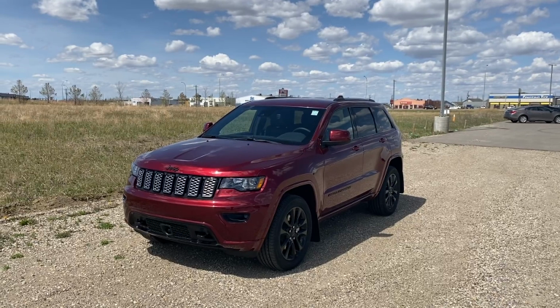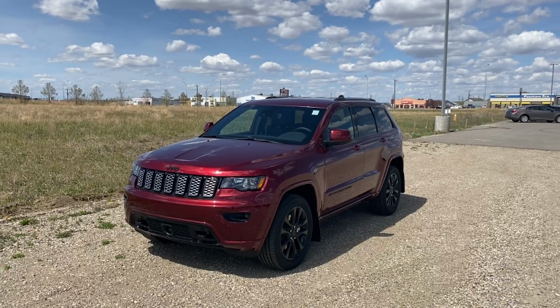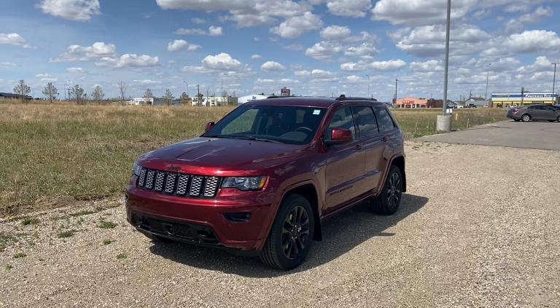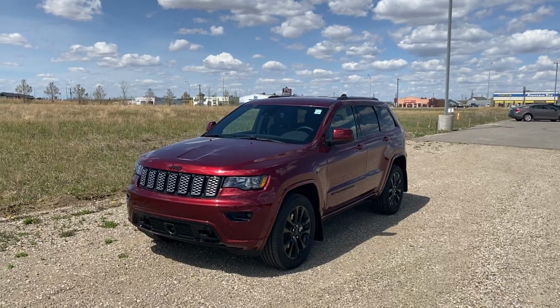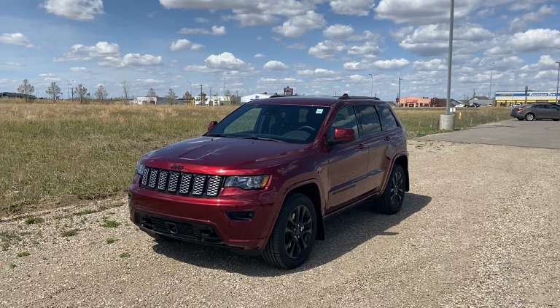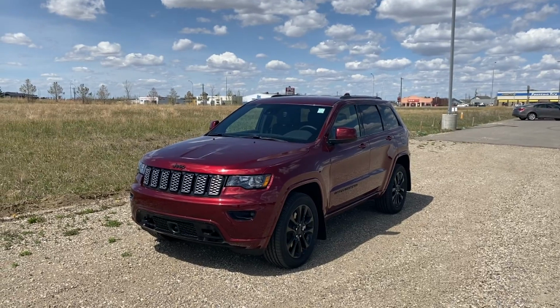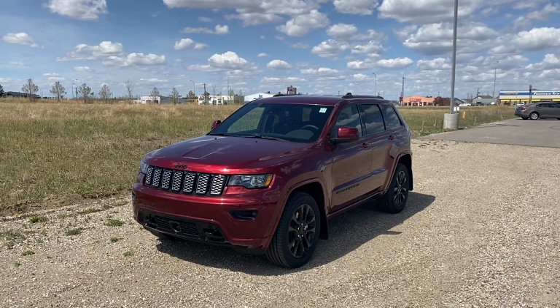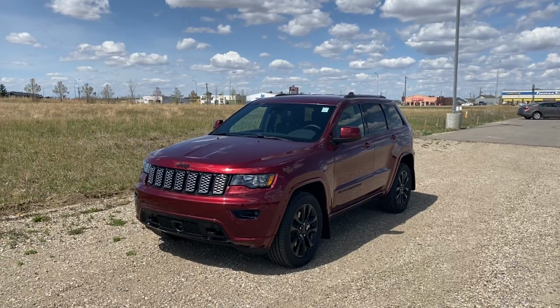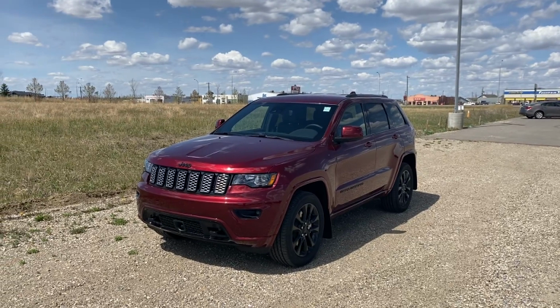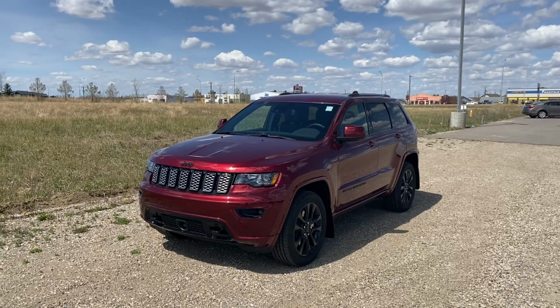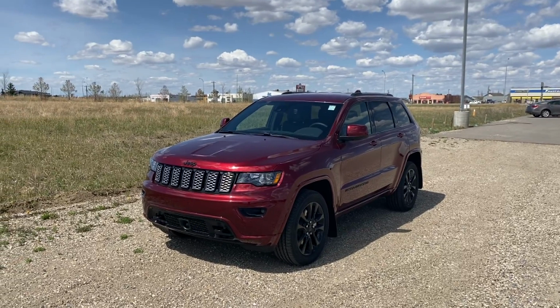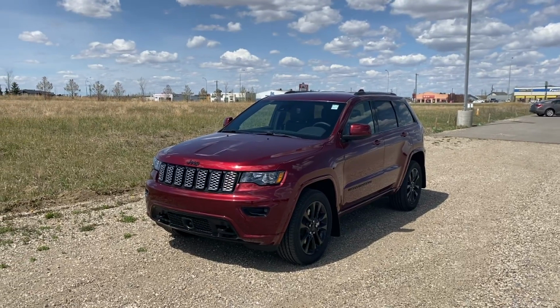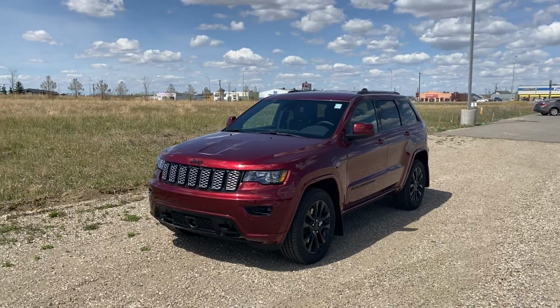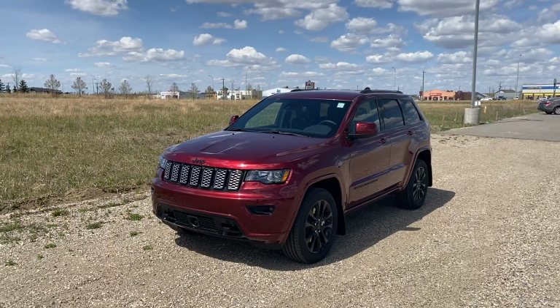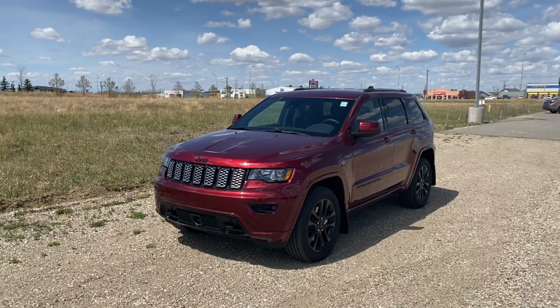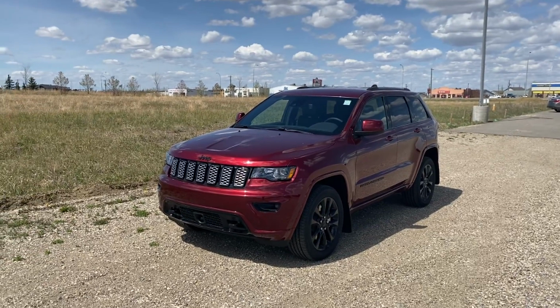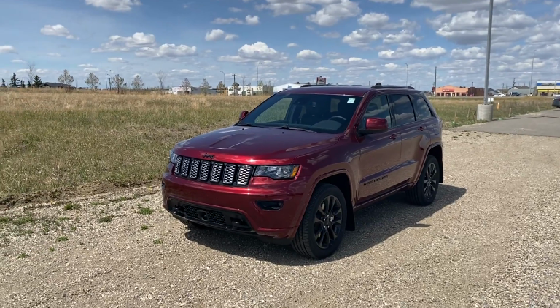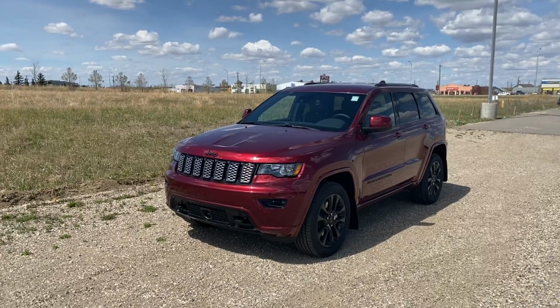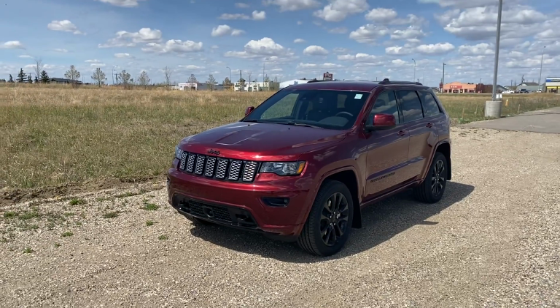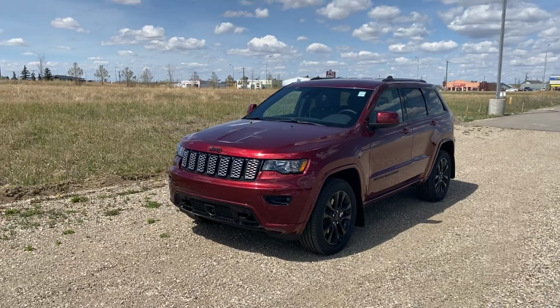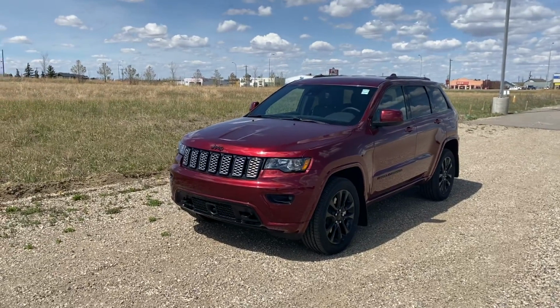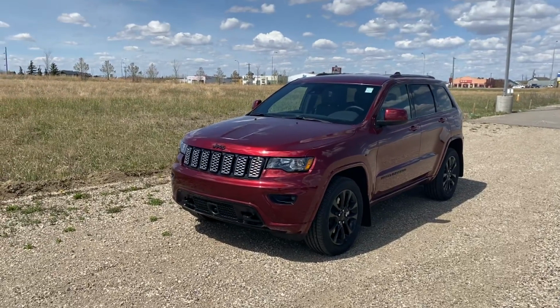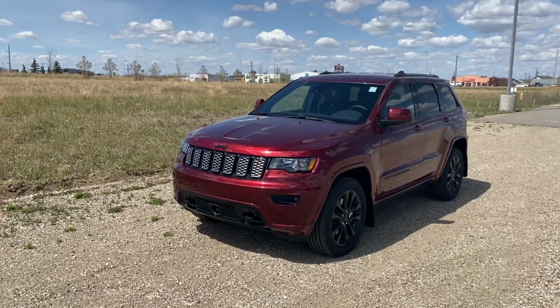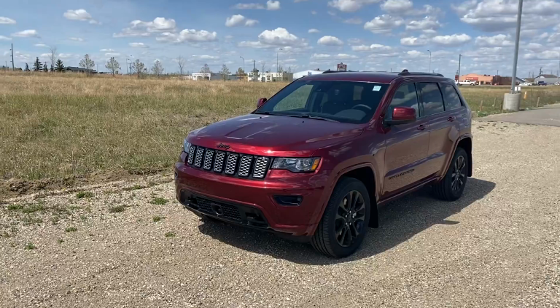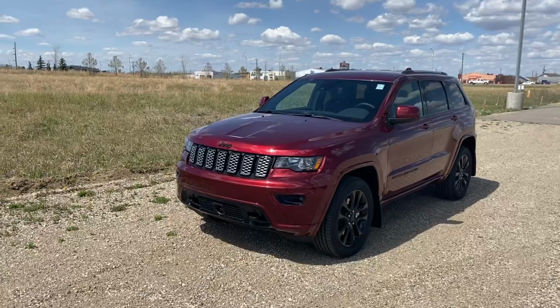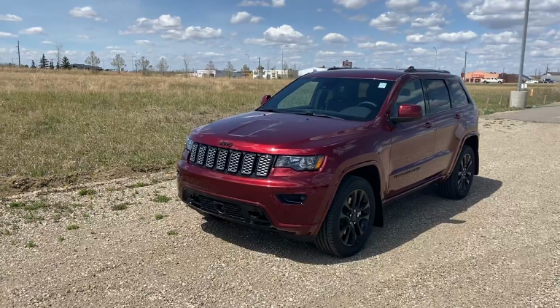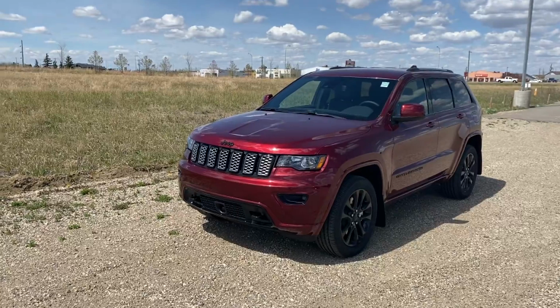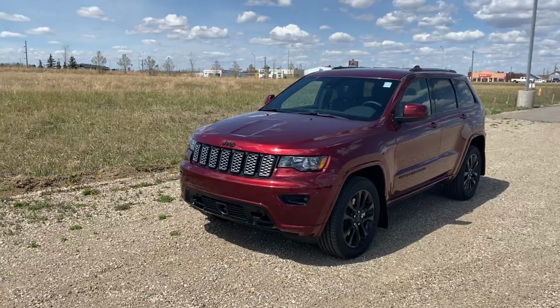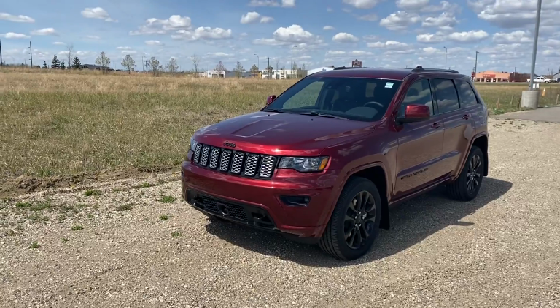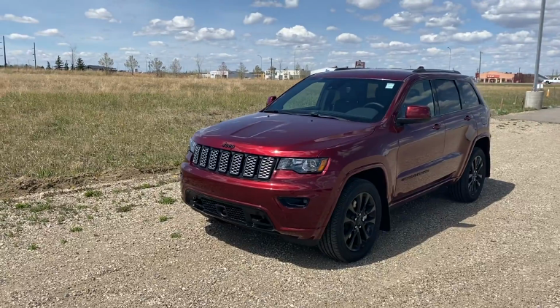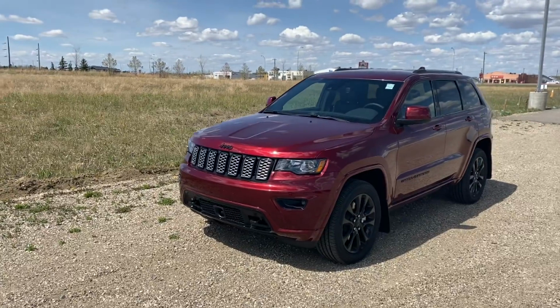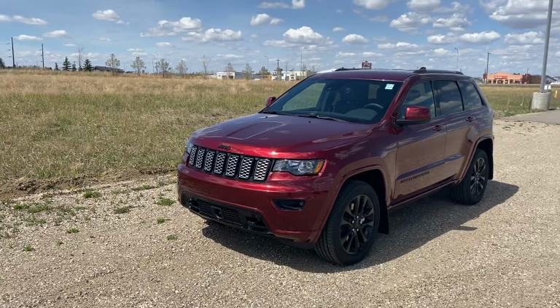Hey there, Lucas here from Strathmore Dodge. Just wanted to do a quick video walk around on a new unit that came in.